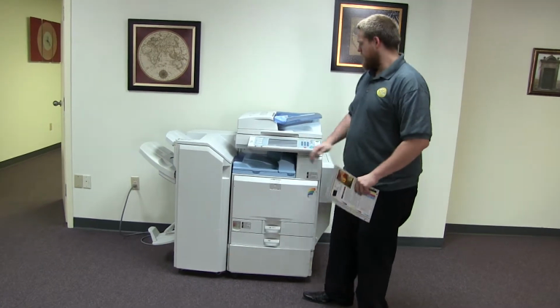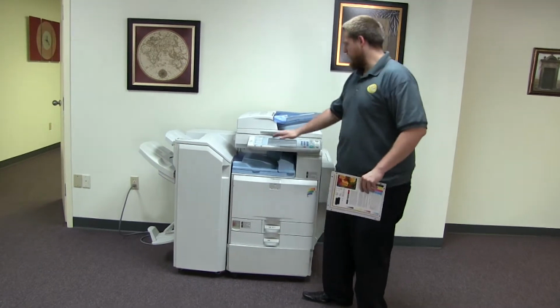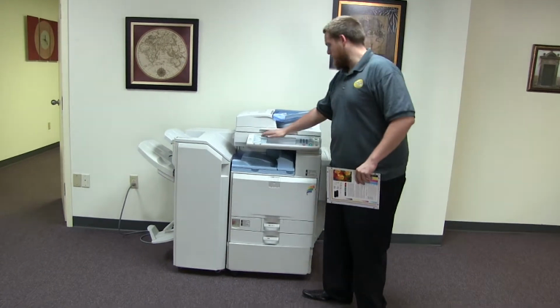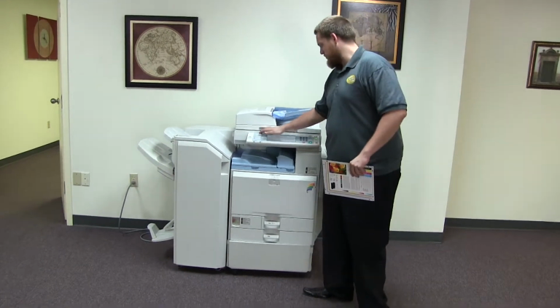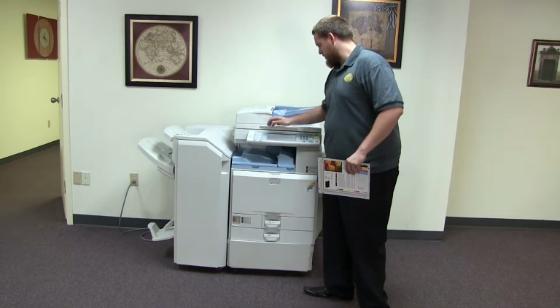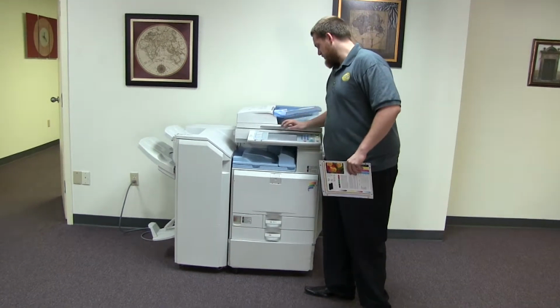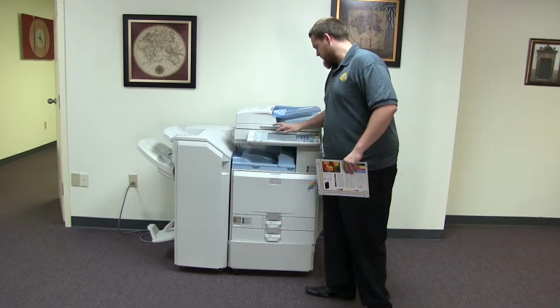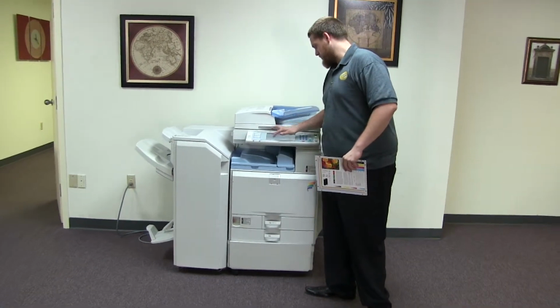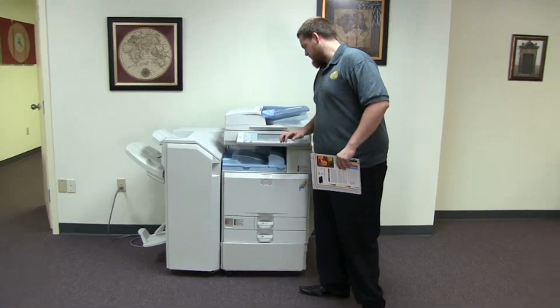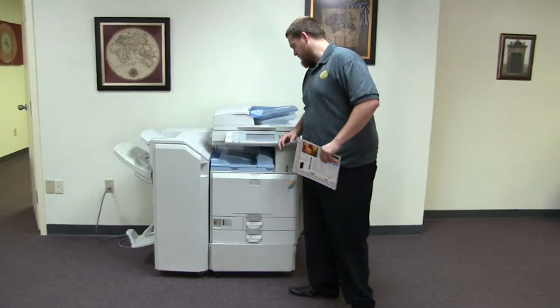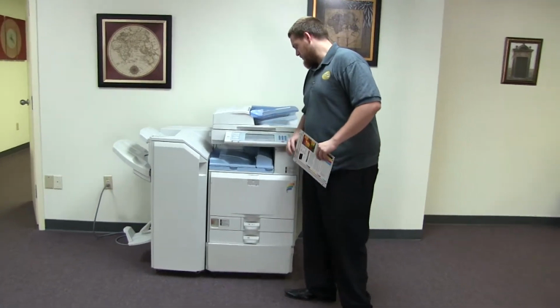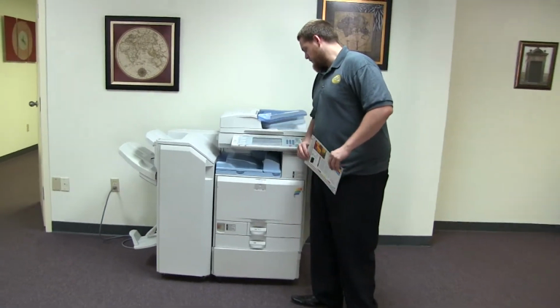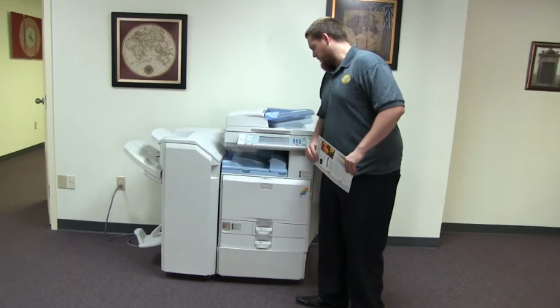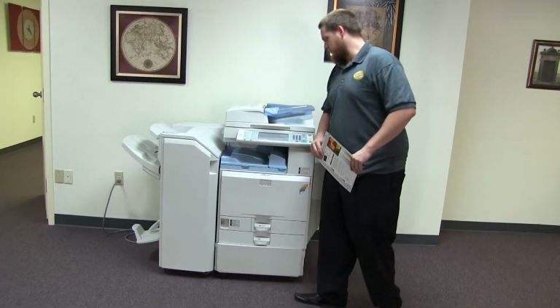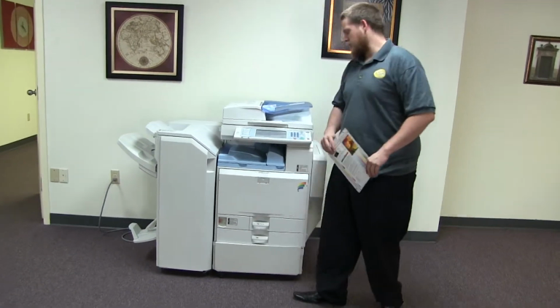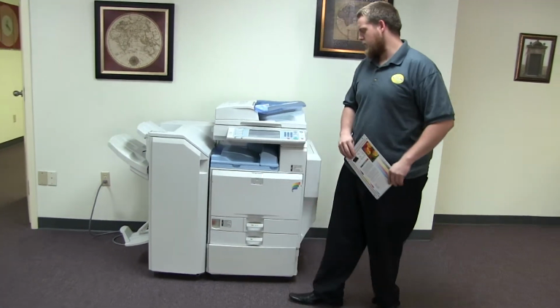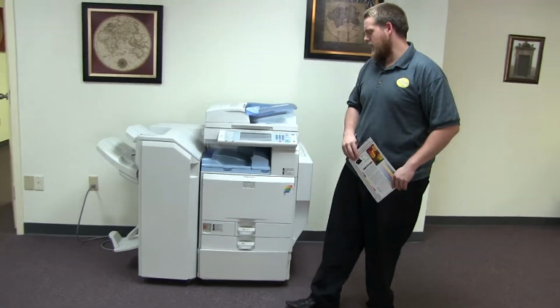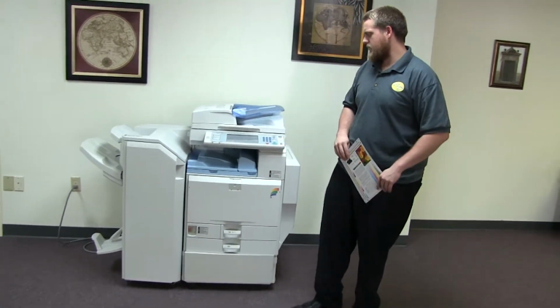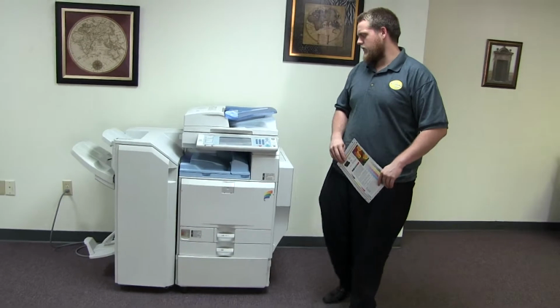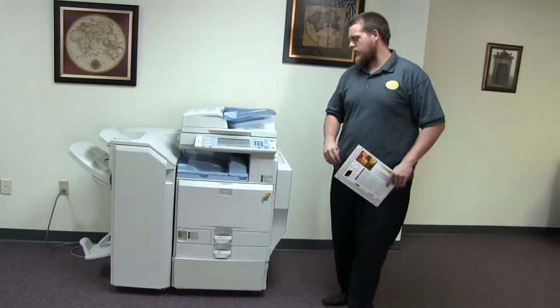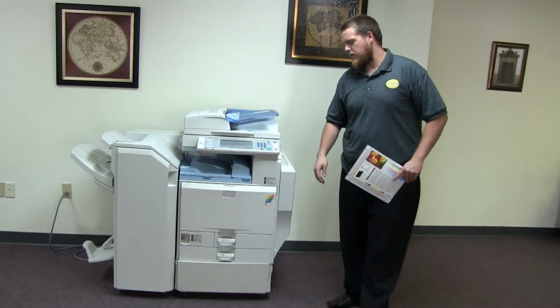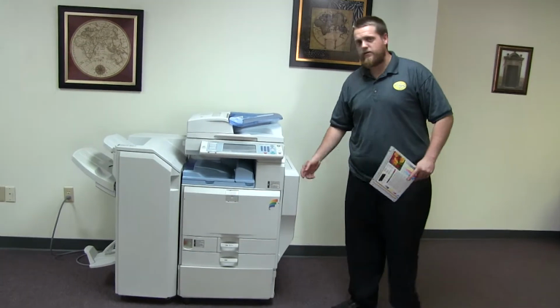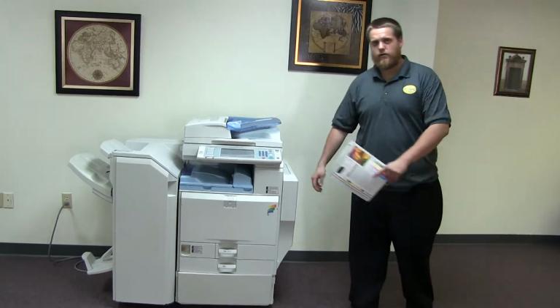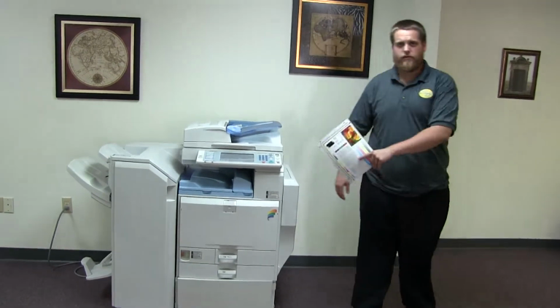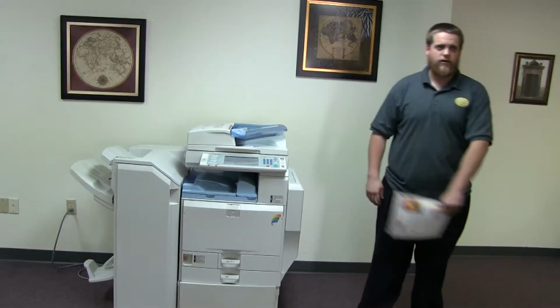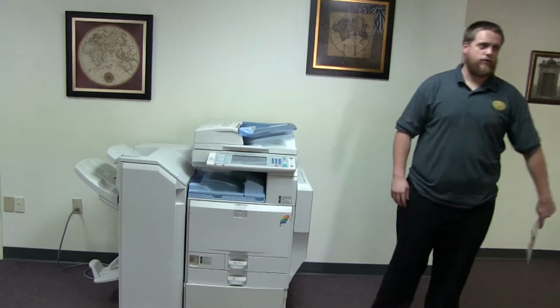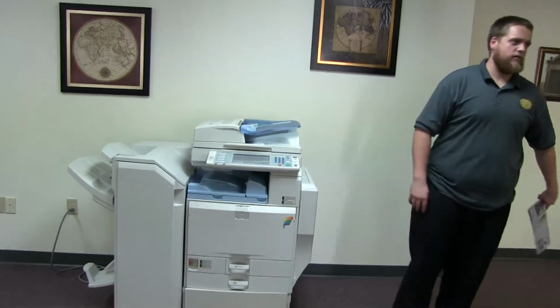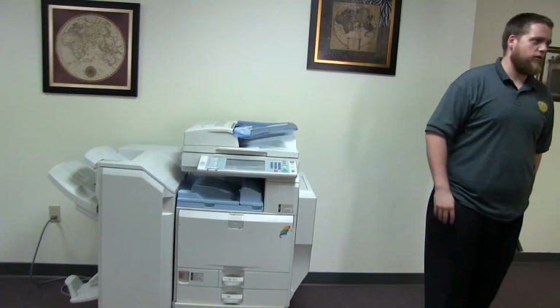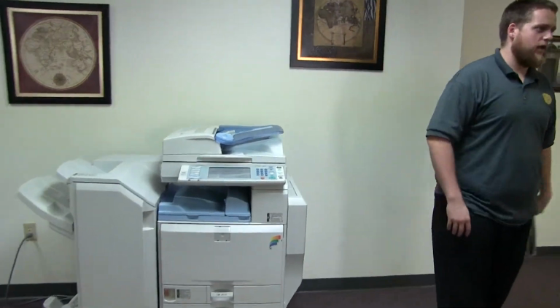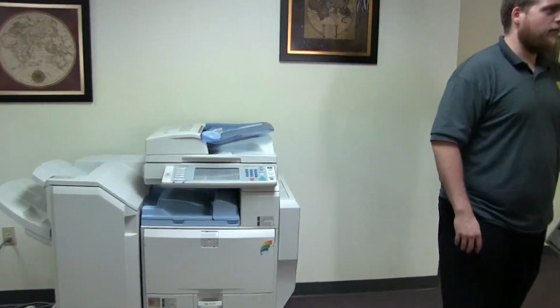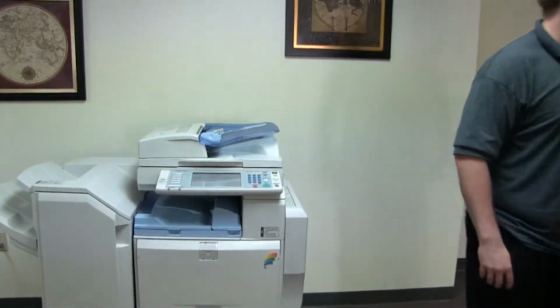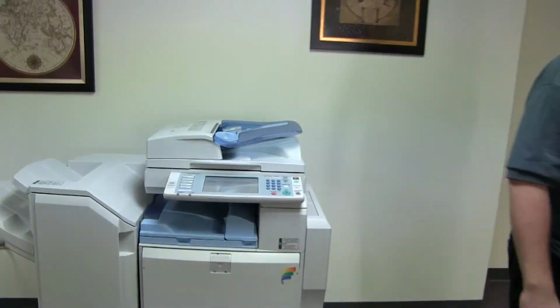The meter on this machine reads 134,000 total color copies and only 52,000 total black and white copies.